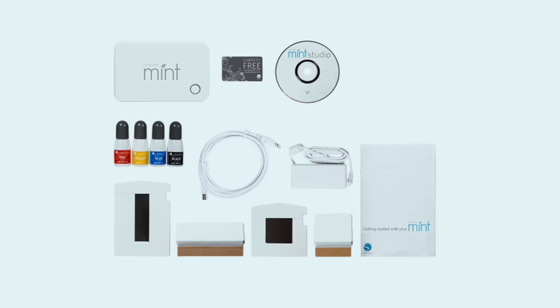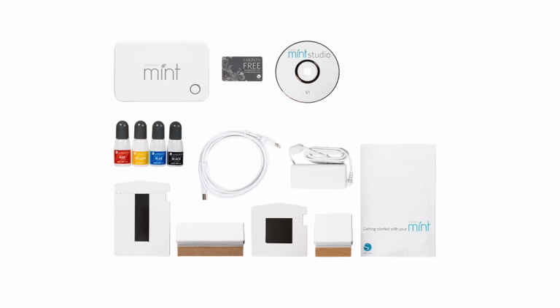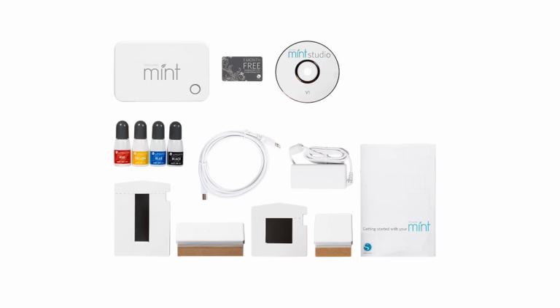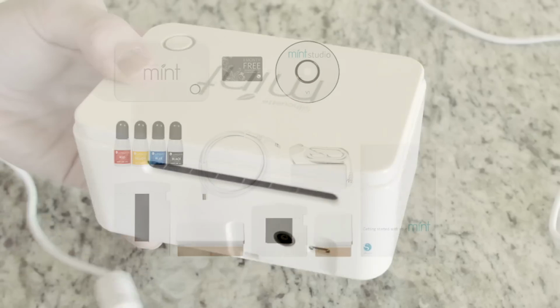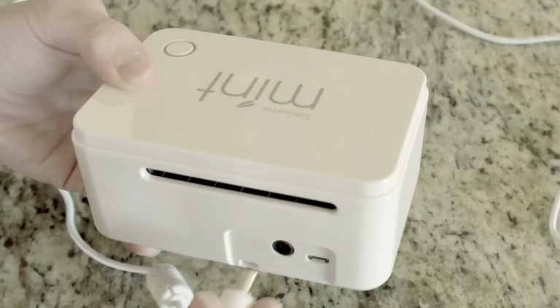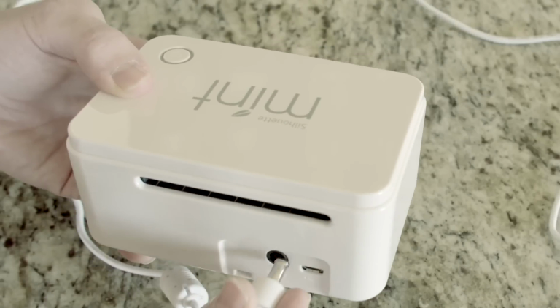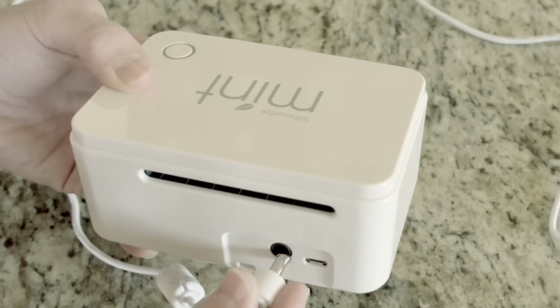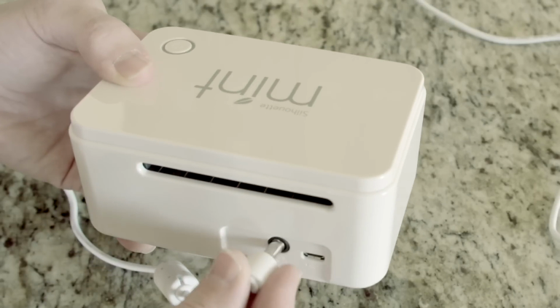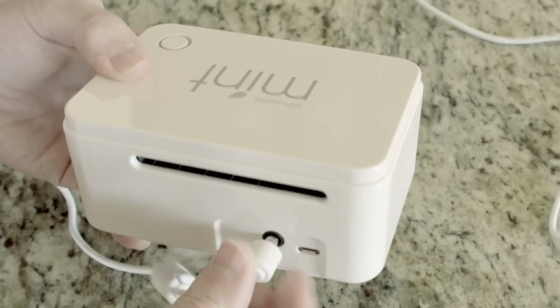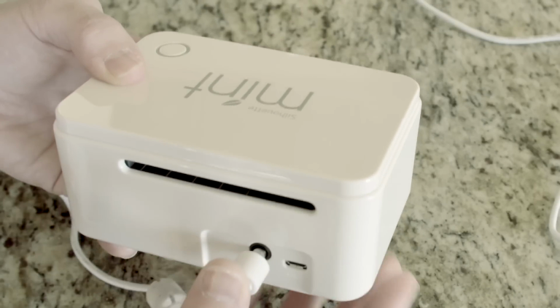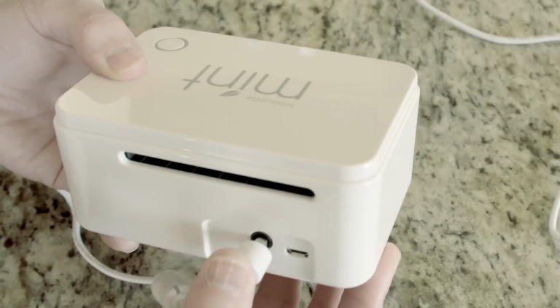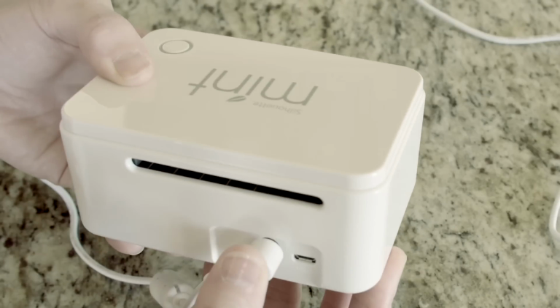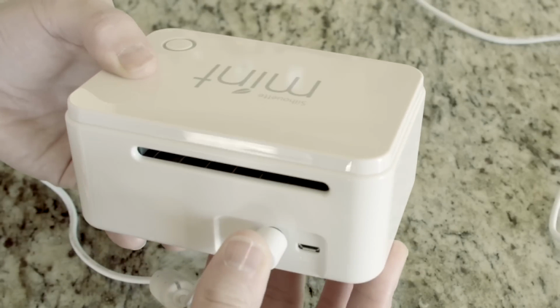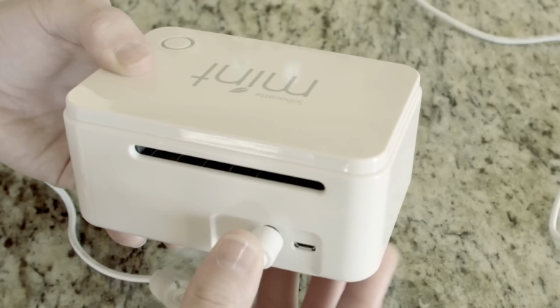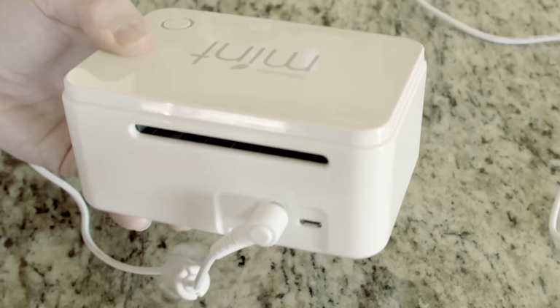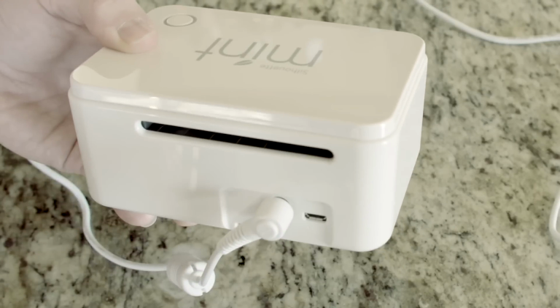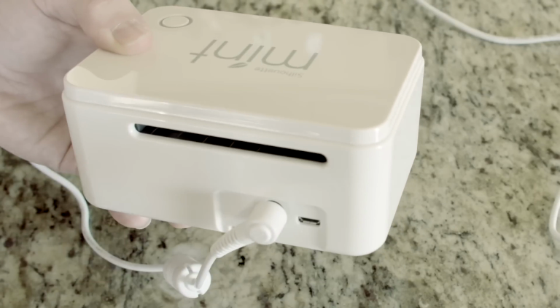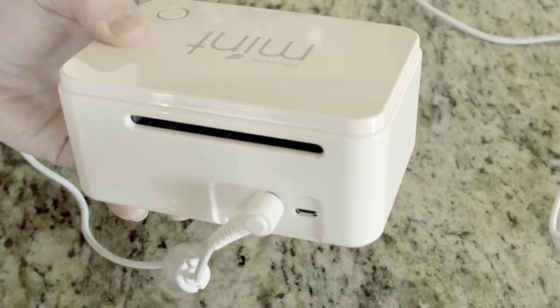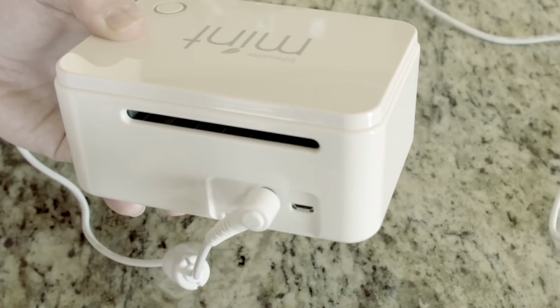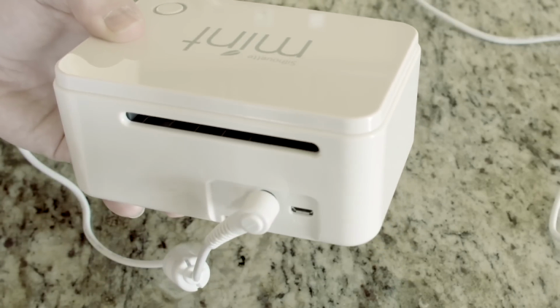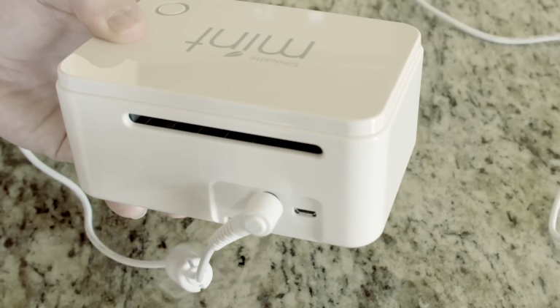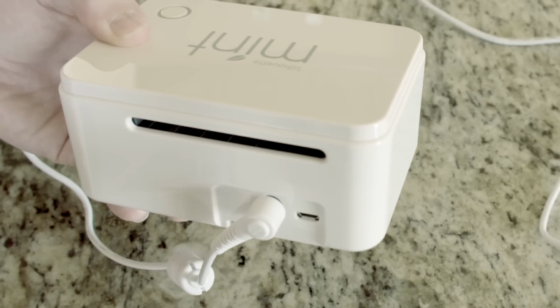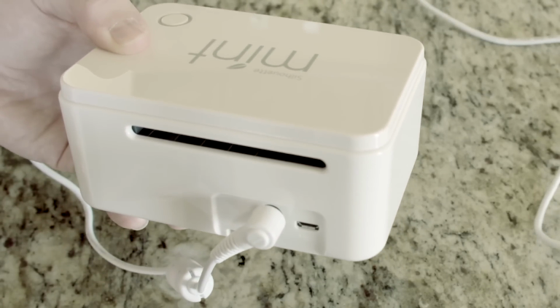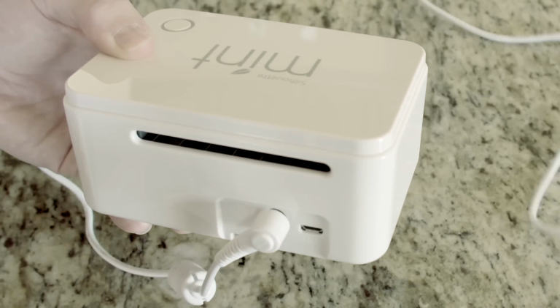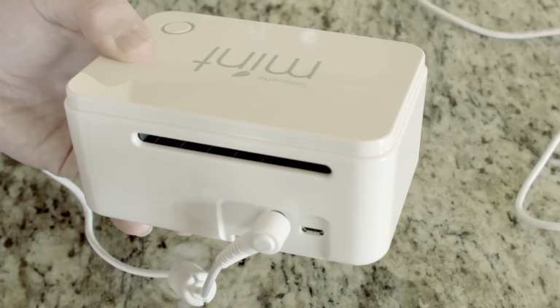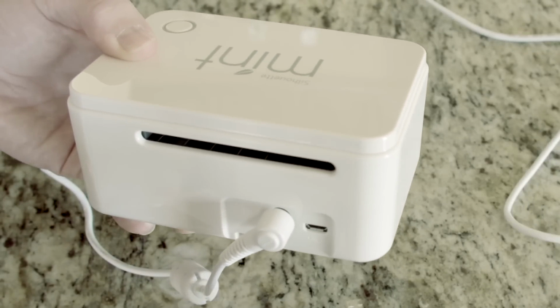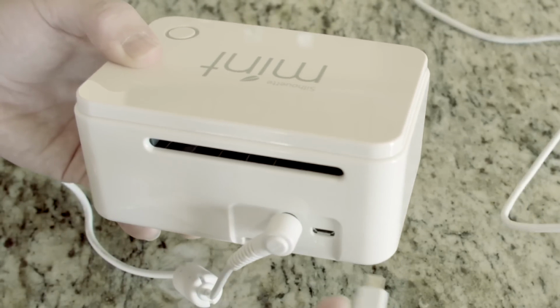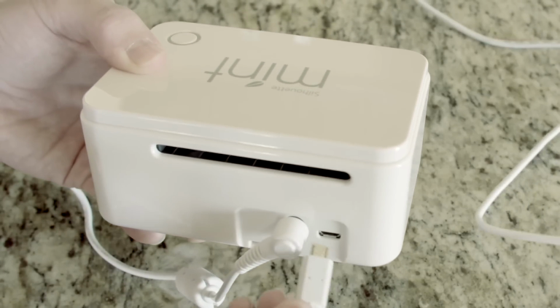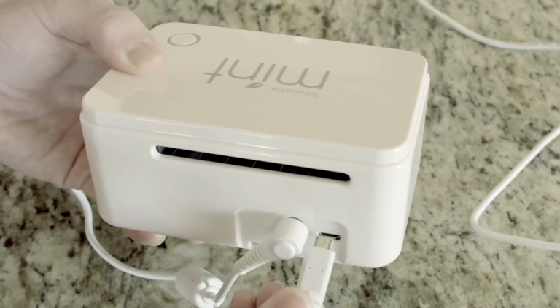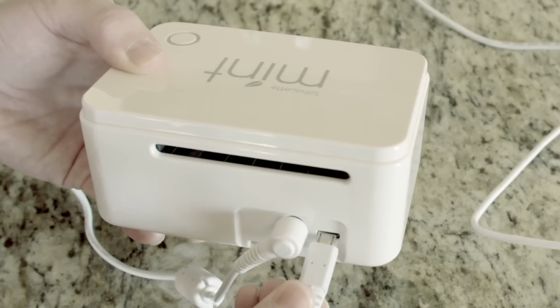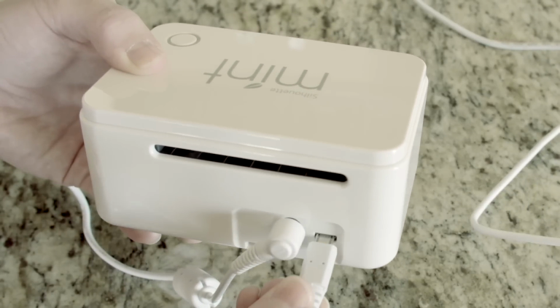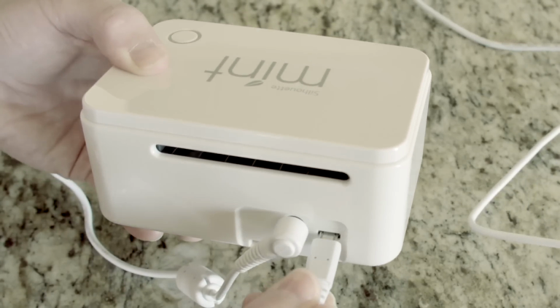Set up for the mint is fast and easy. Plug in the power cord and connect the mint to your computer using the included USB cable.